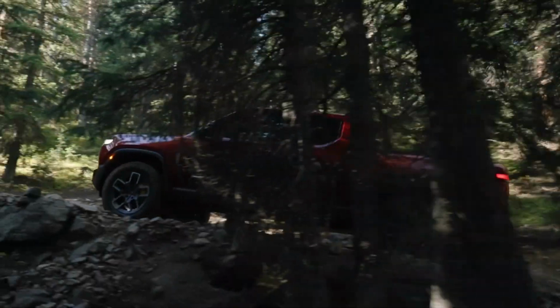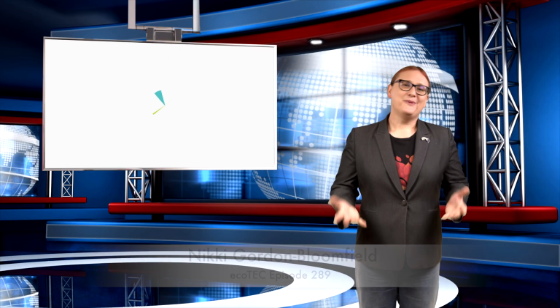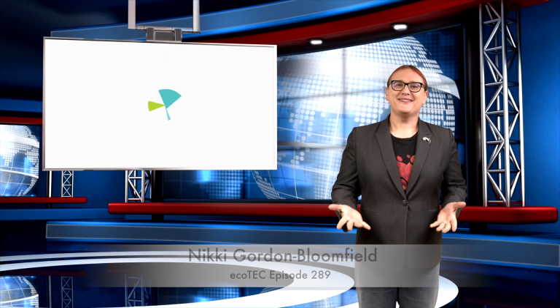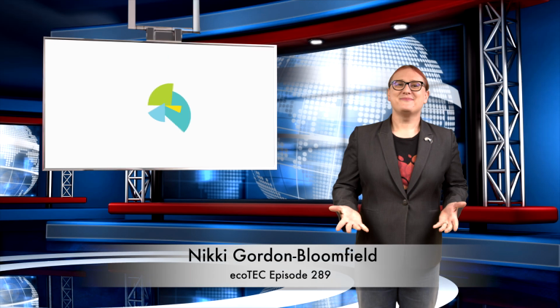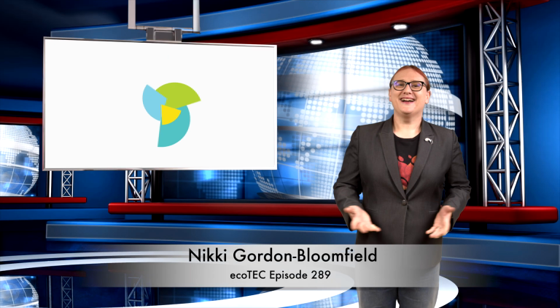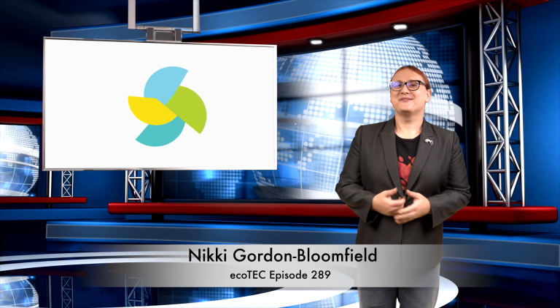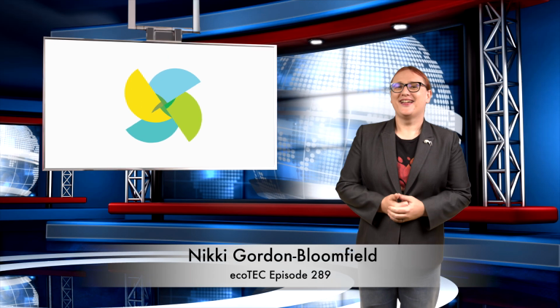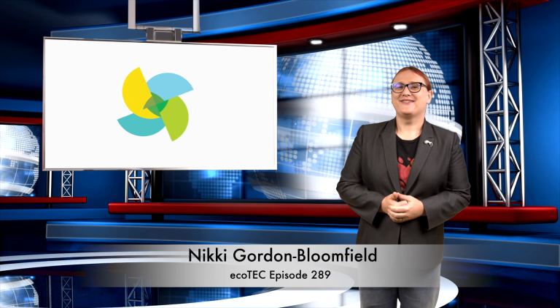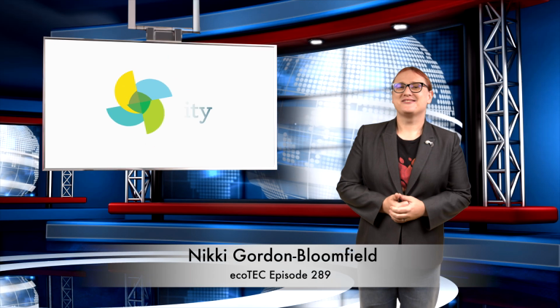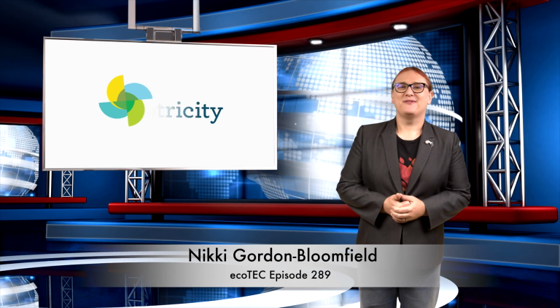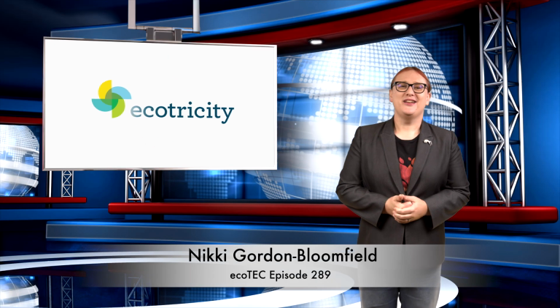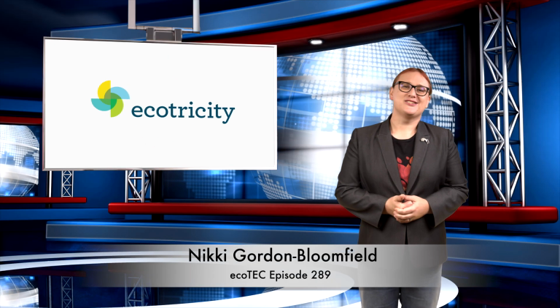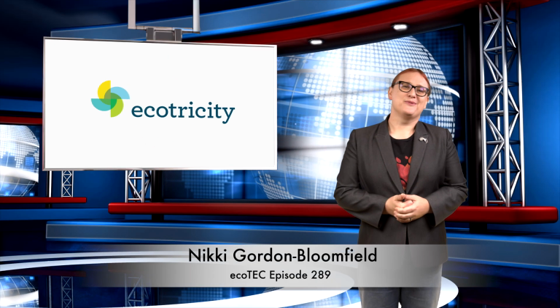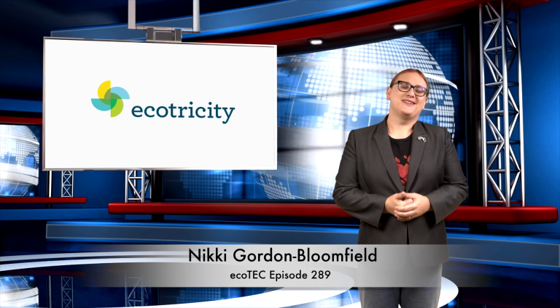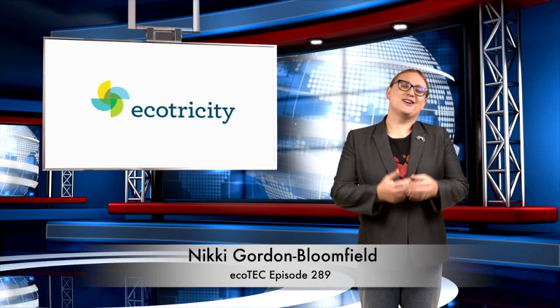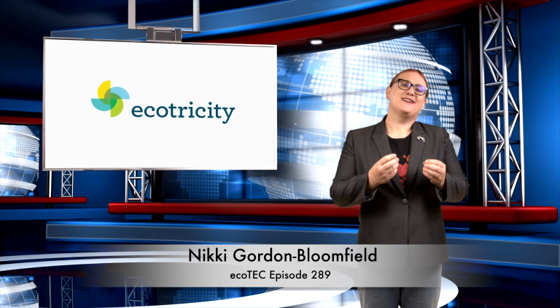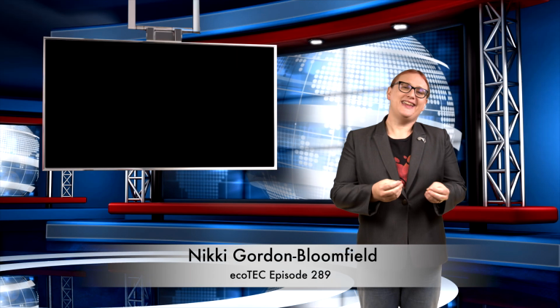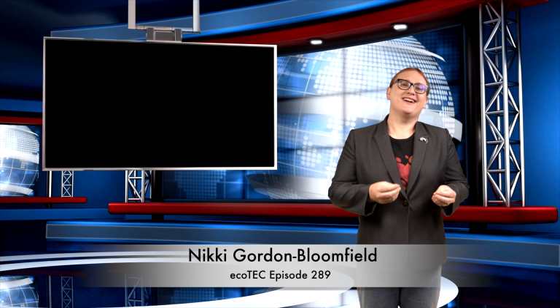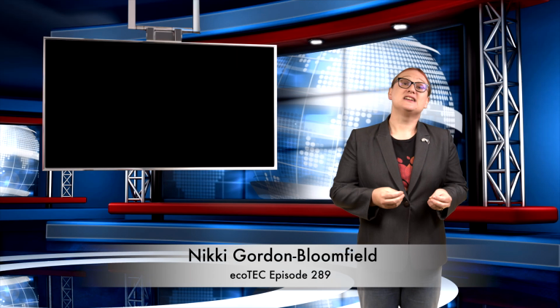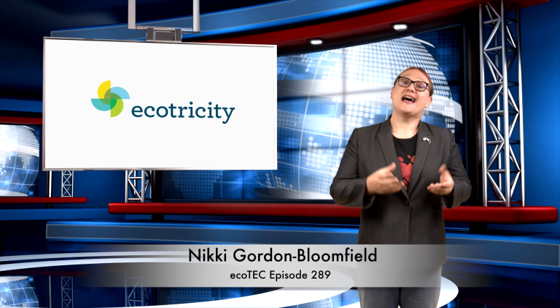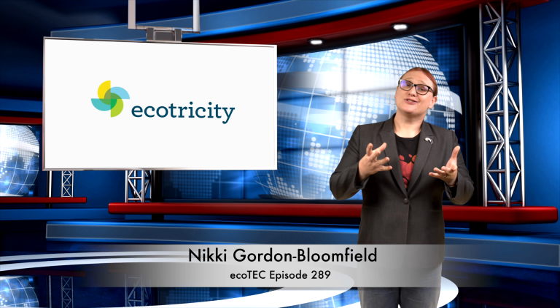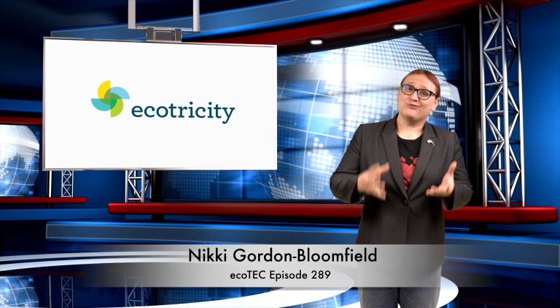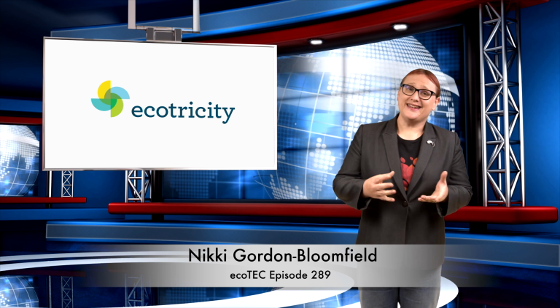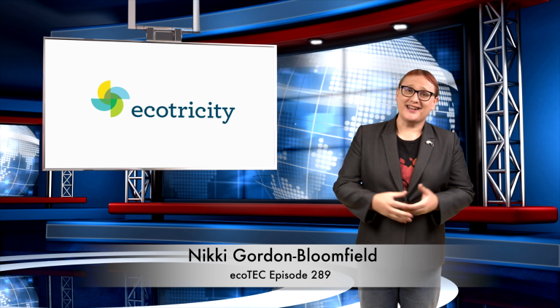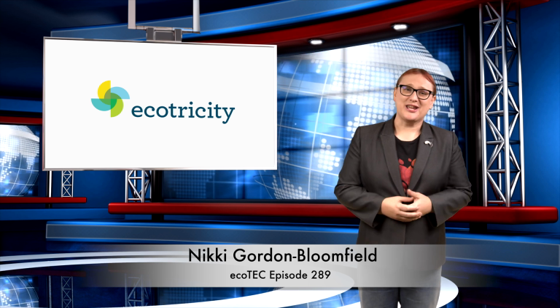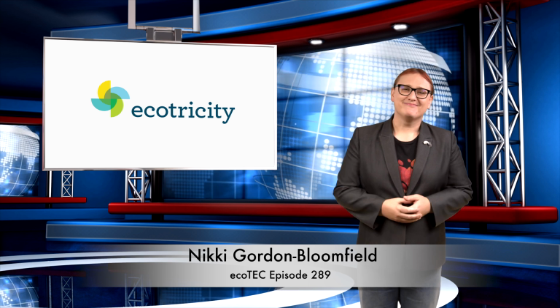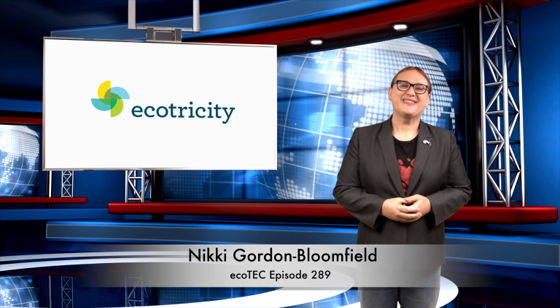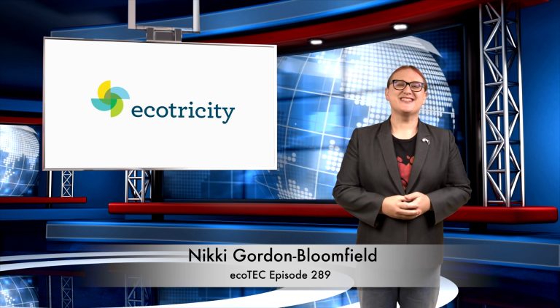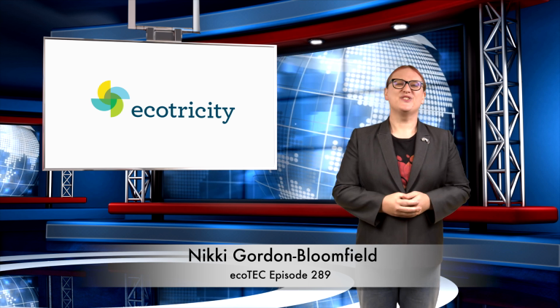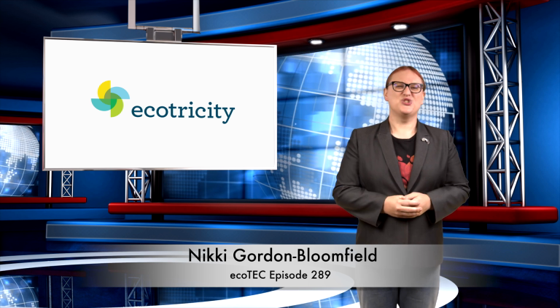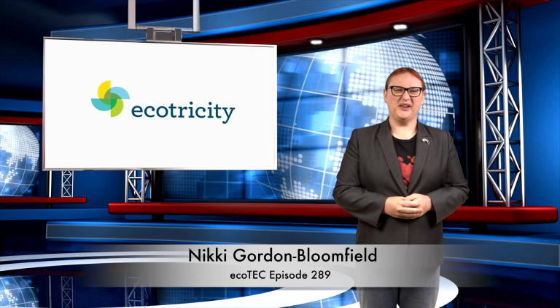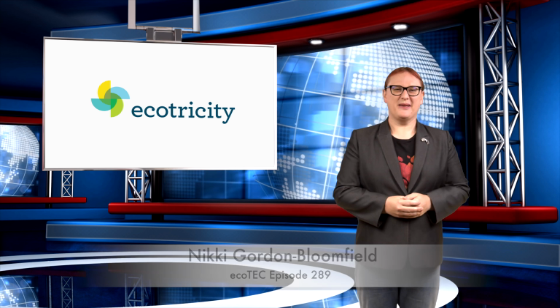Welcome back to another roundup of news from the world of clean cars and green energy. Thanks for joining me.